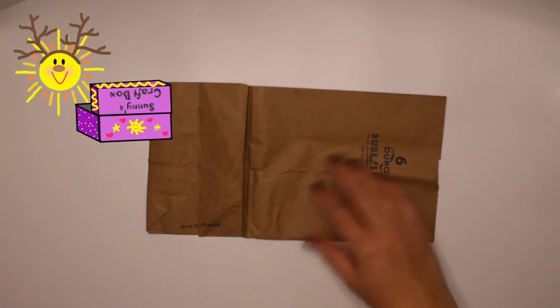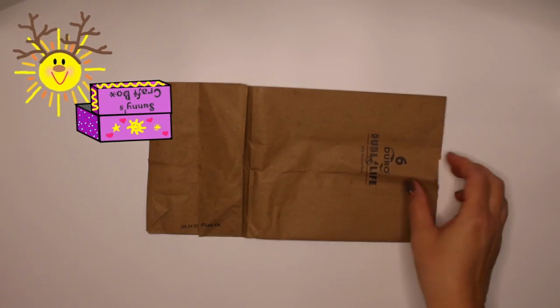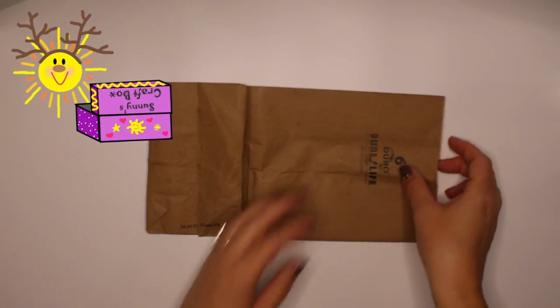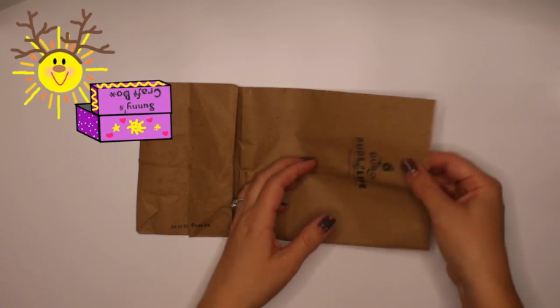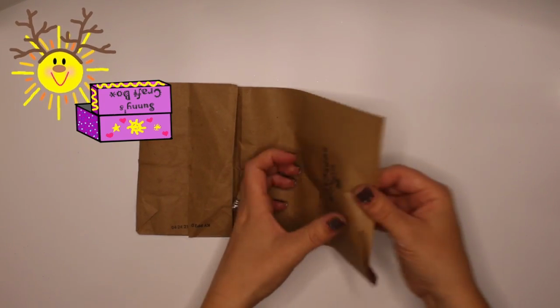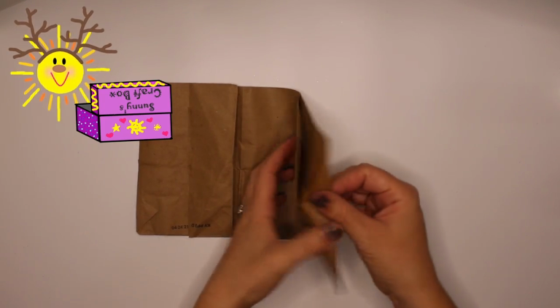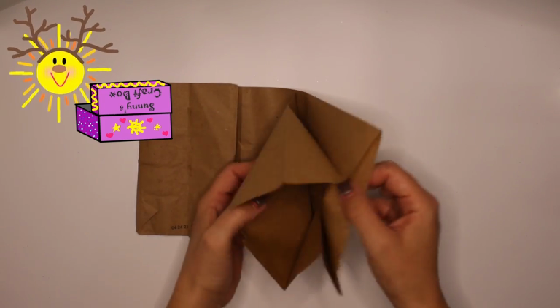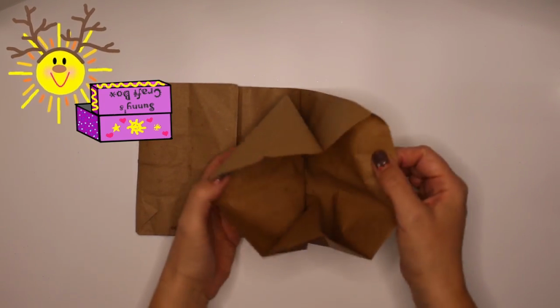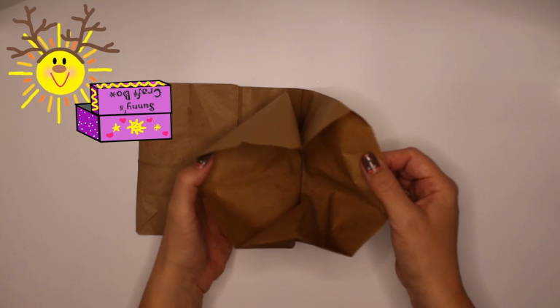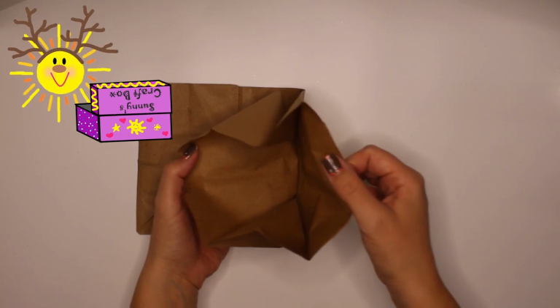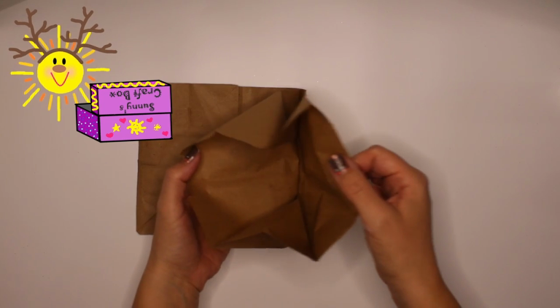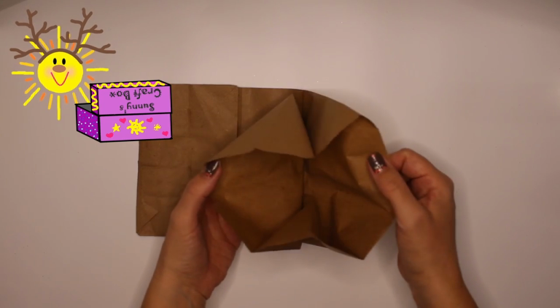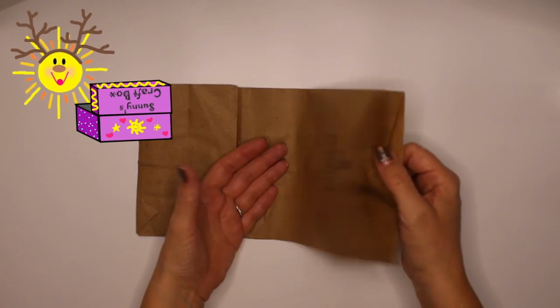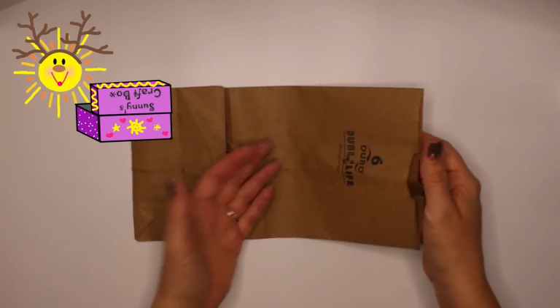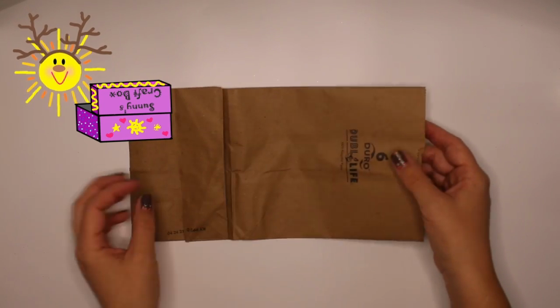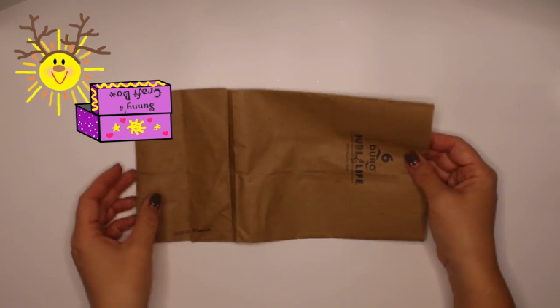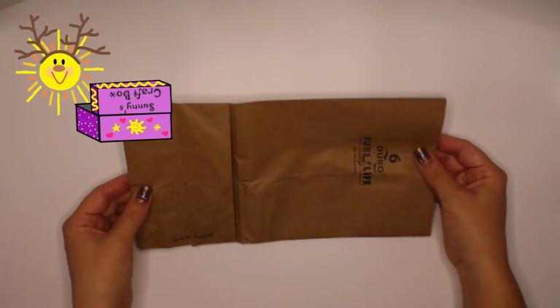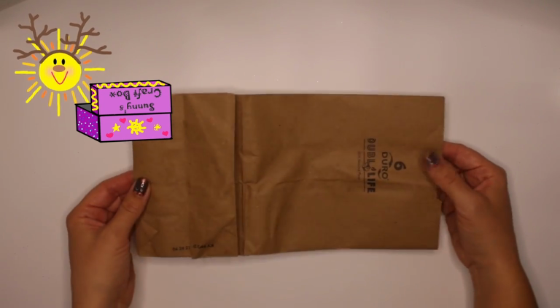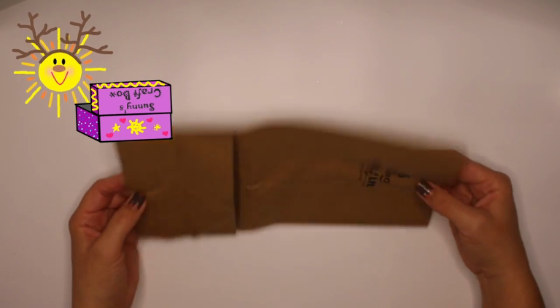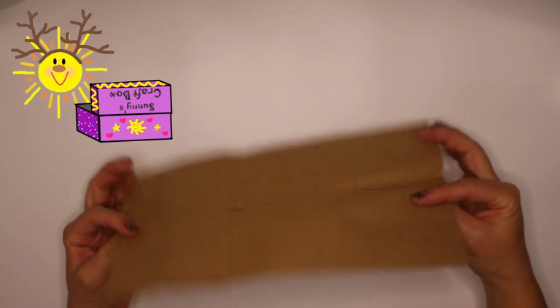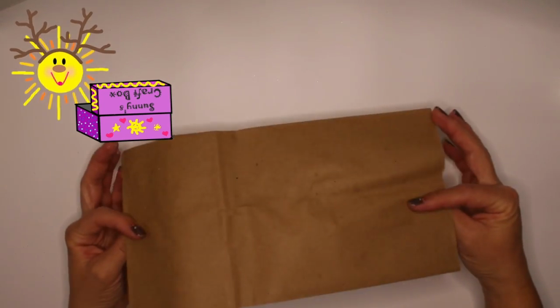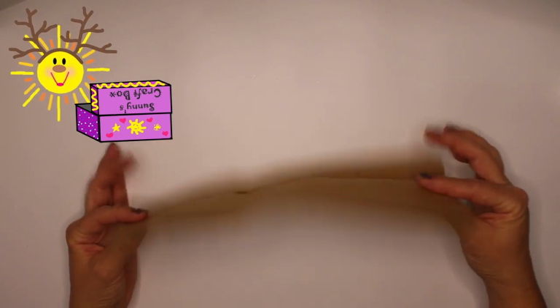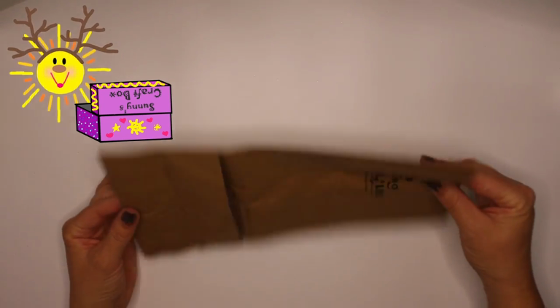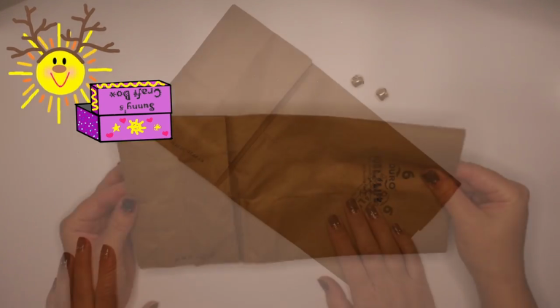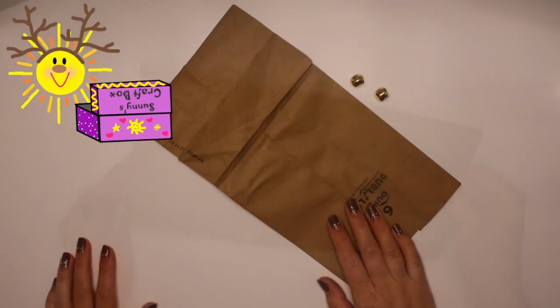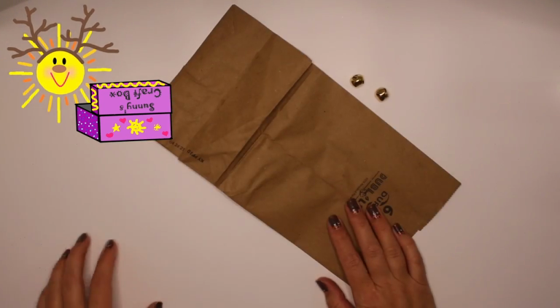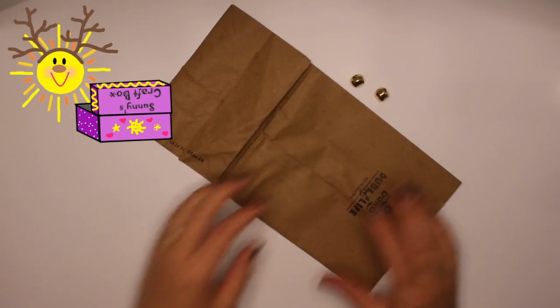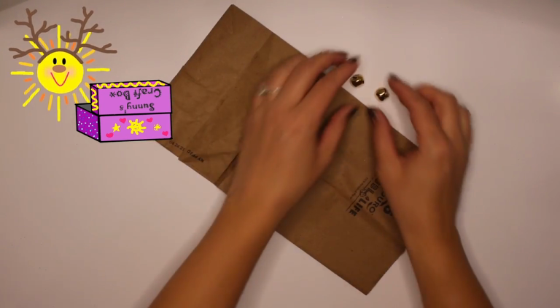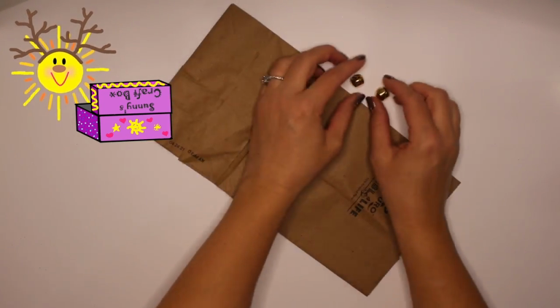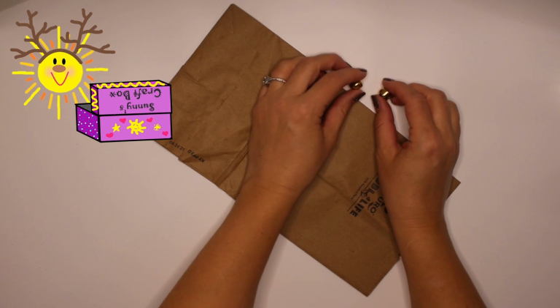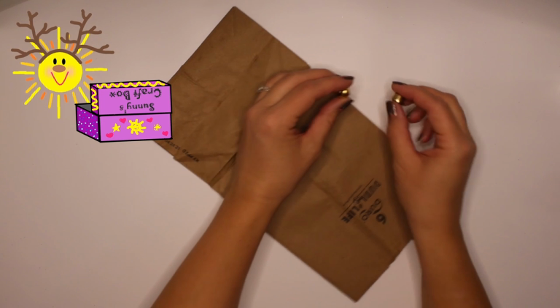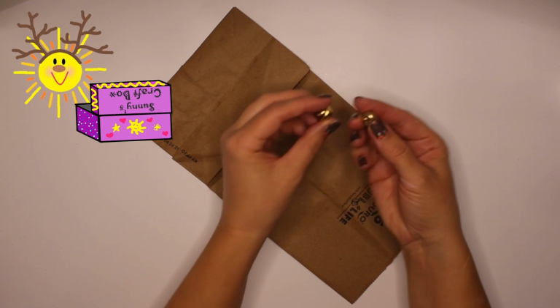Sunny, it looks like you've given me a paper bag. Yep. Do you have anything else? Jingle bells. Fantastic.